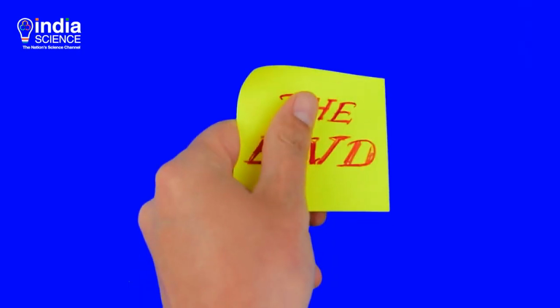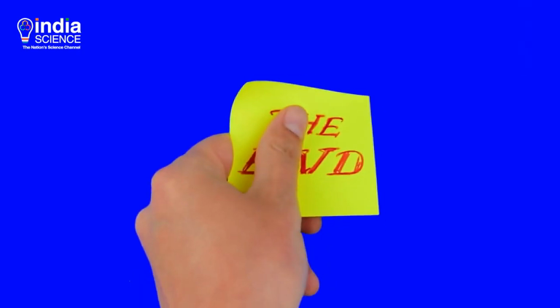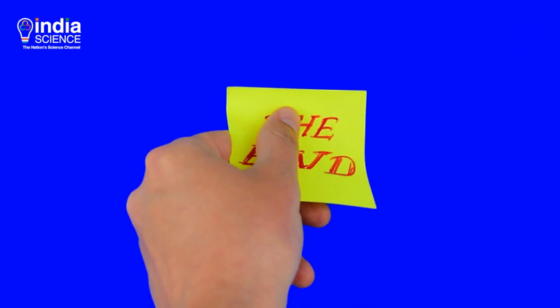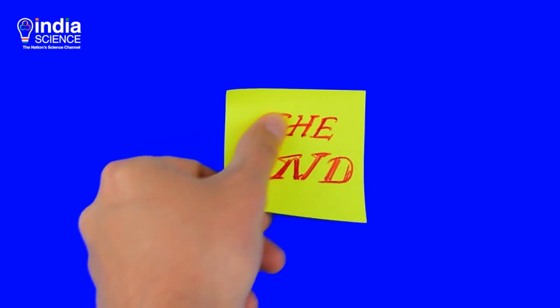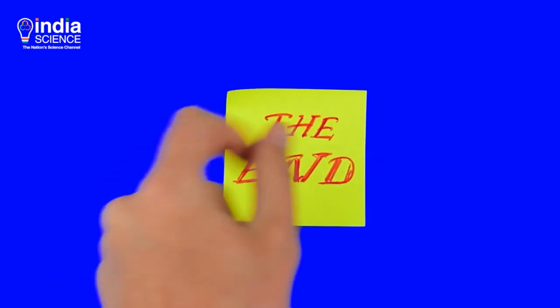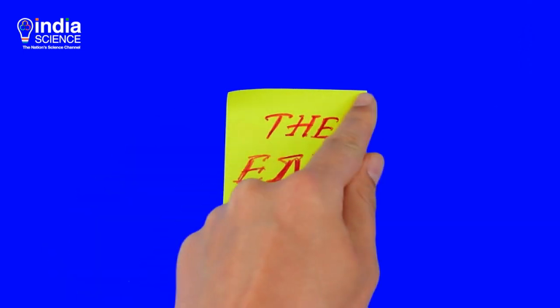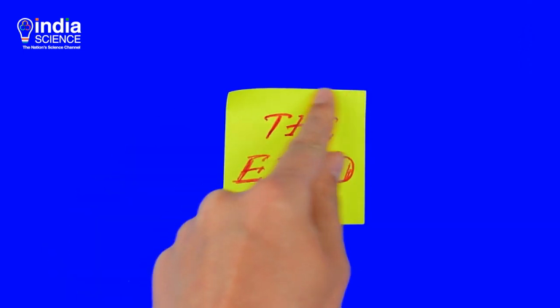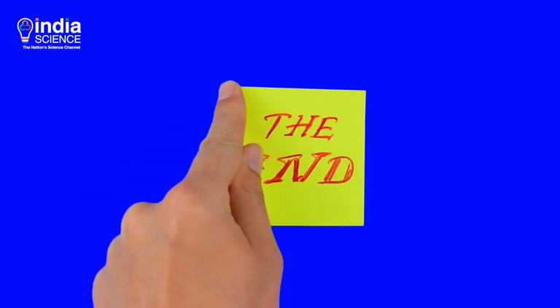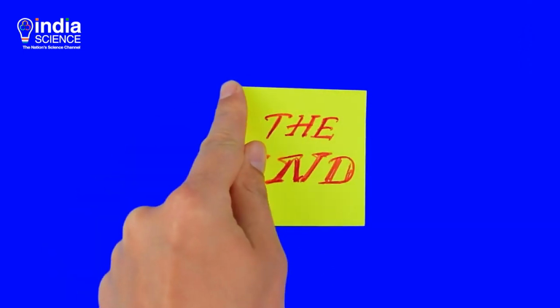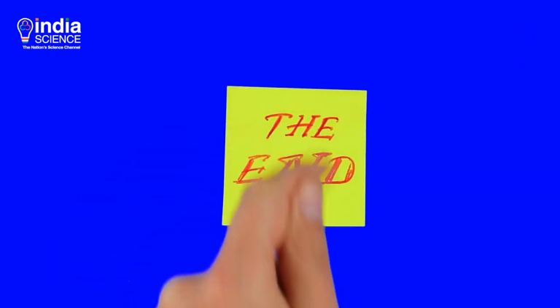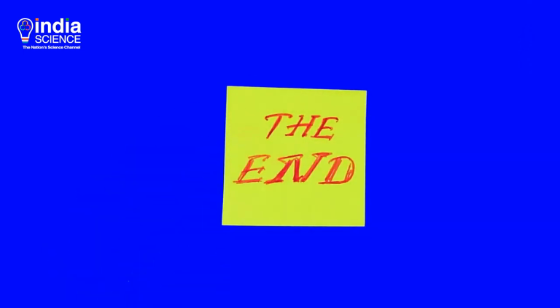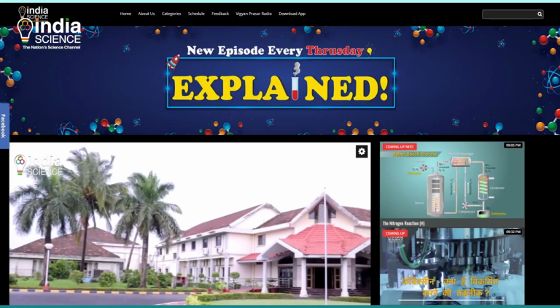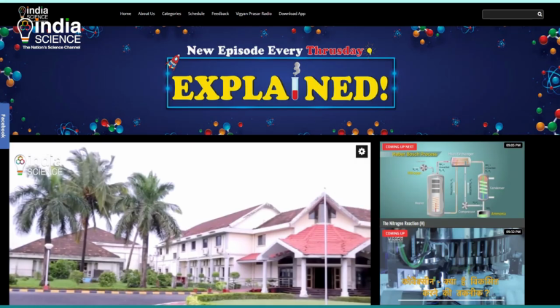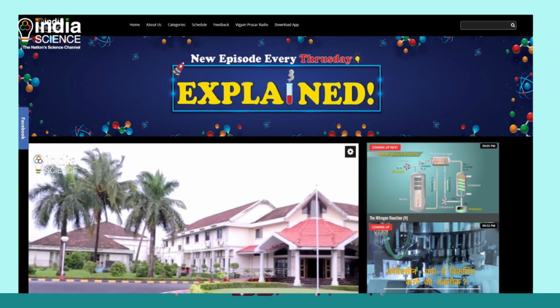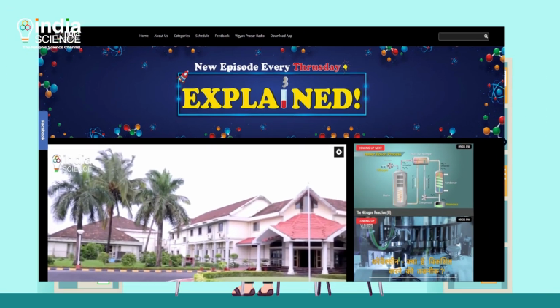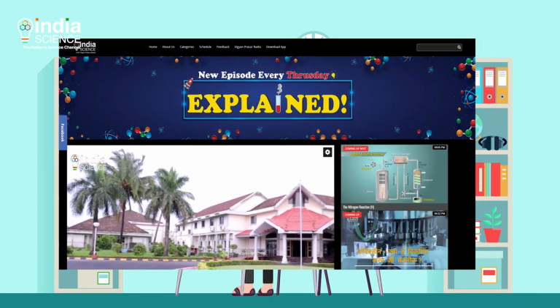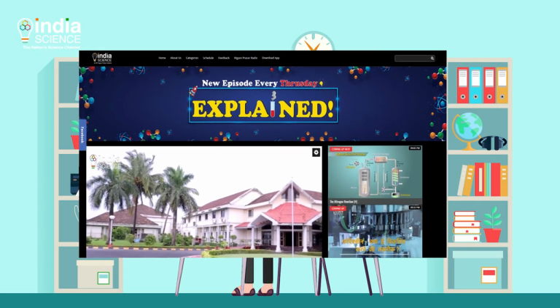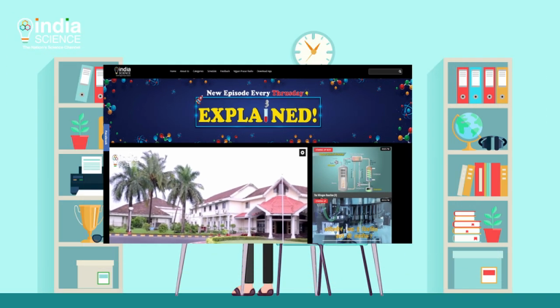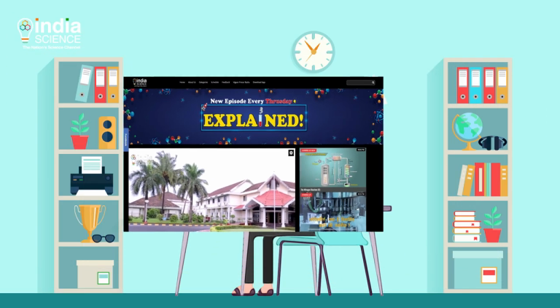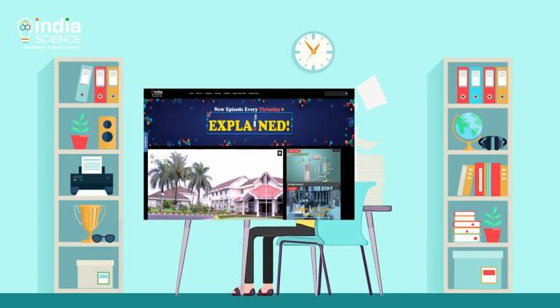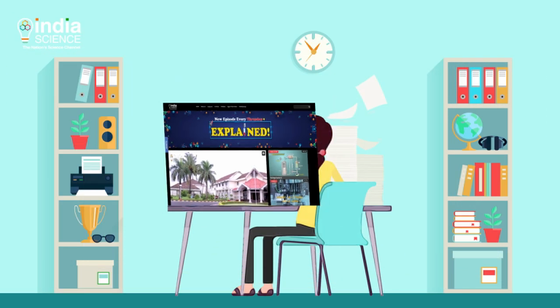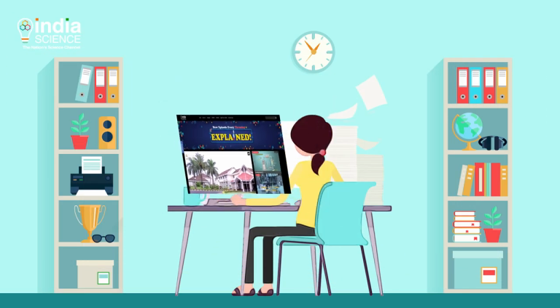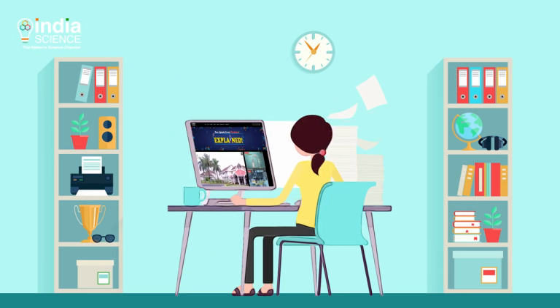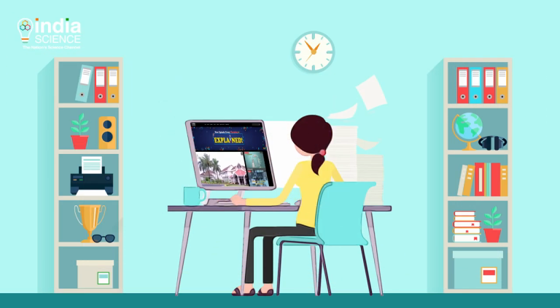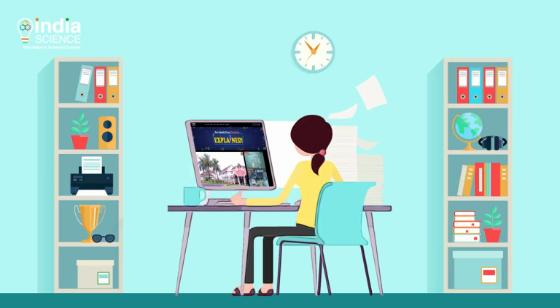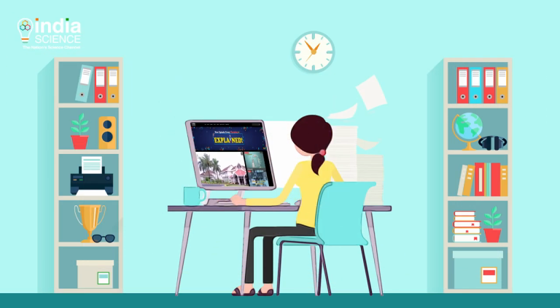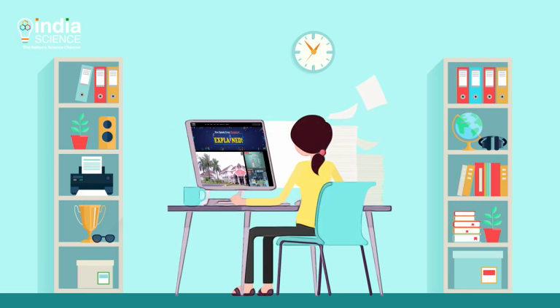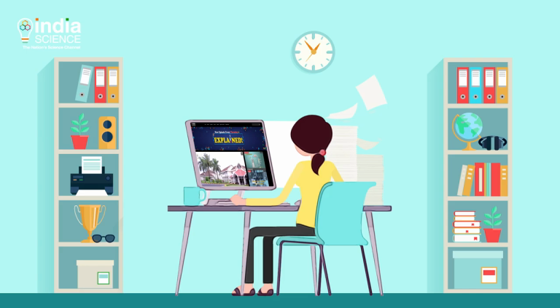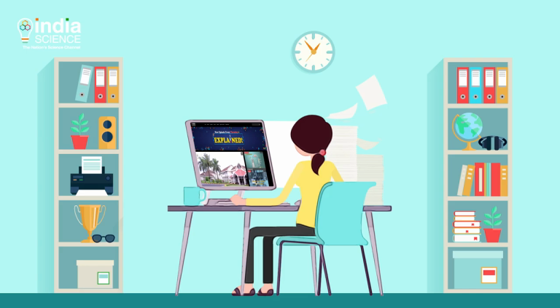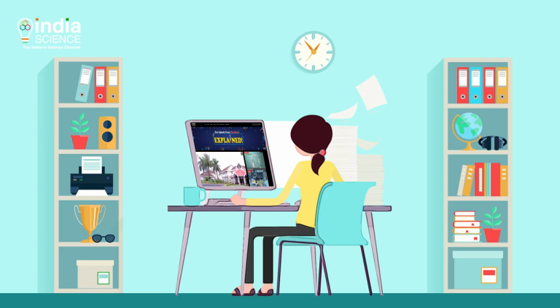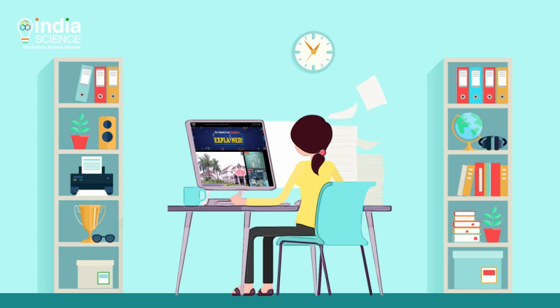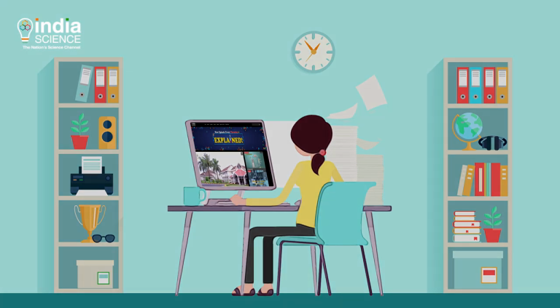That's all on this episode of Explained. Do write your suggestions and feedback to us, and don't forget to share this video.